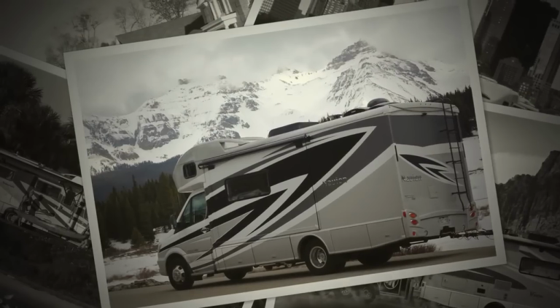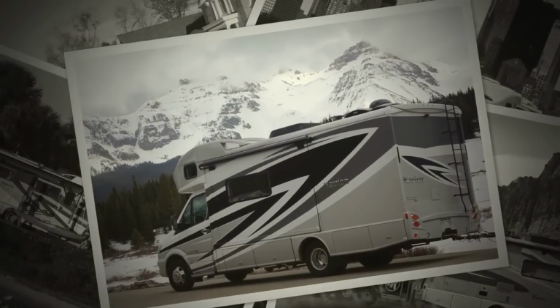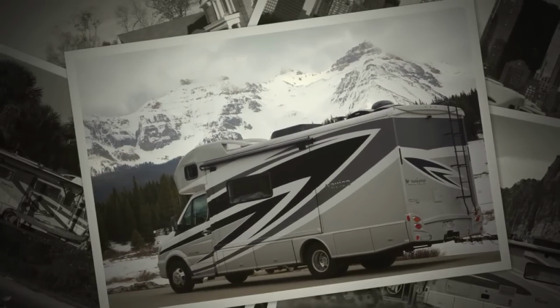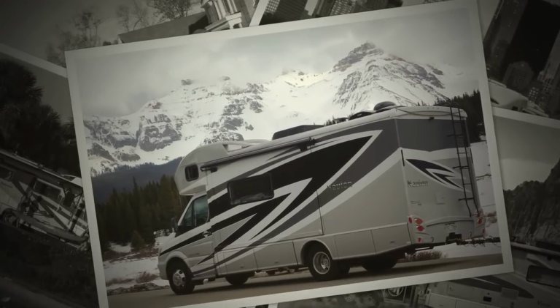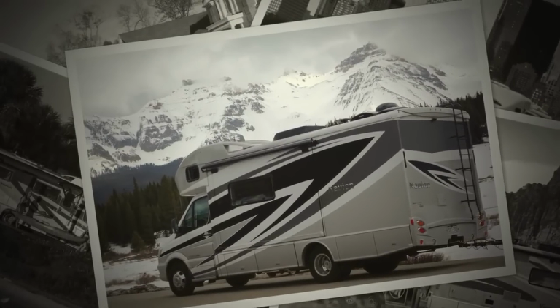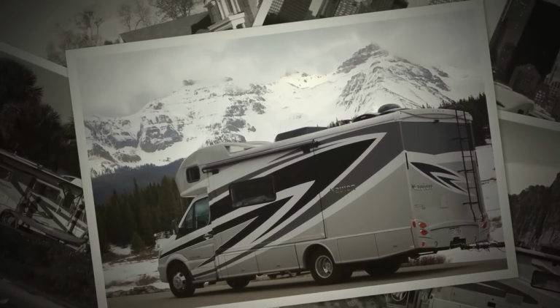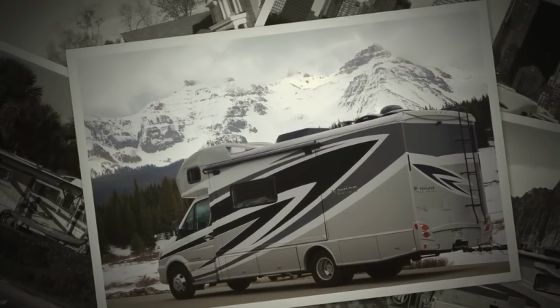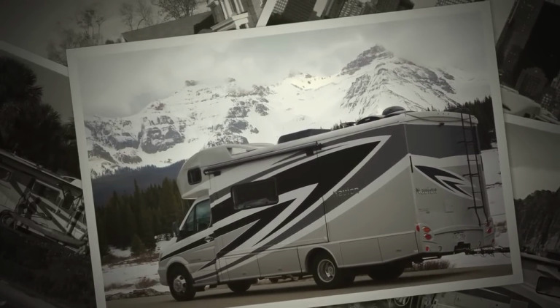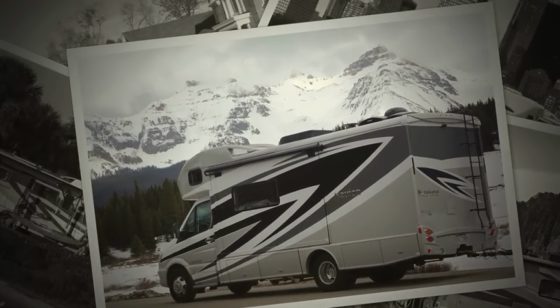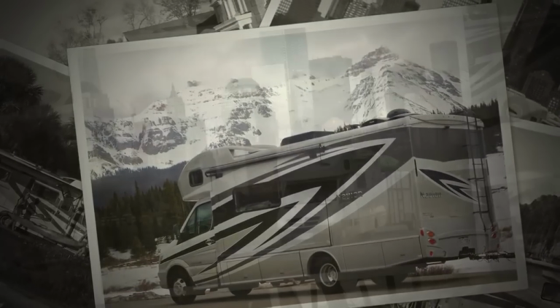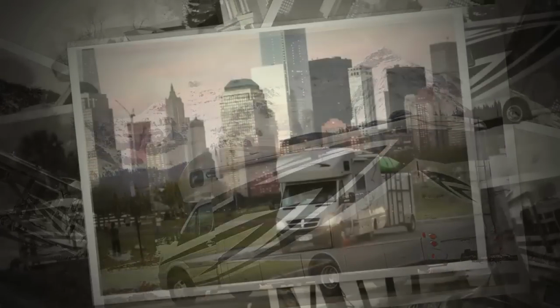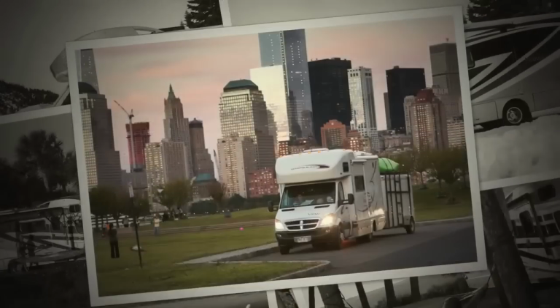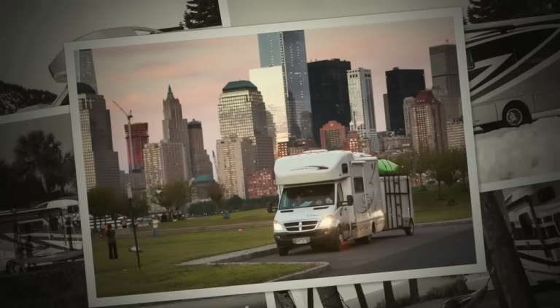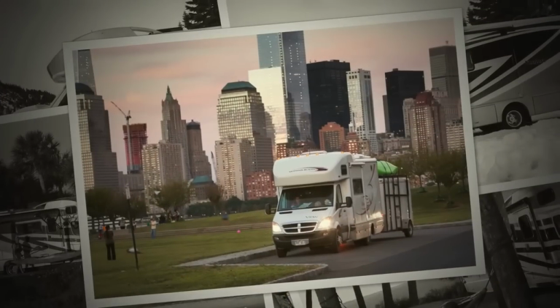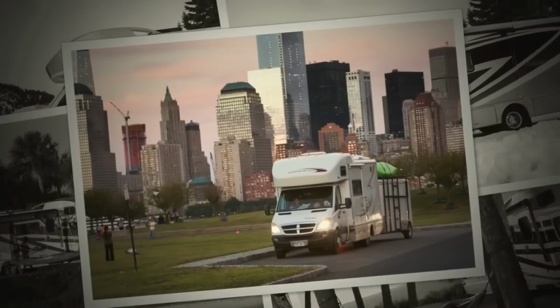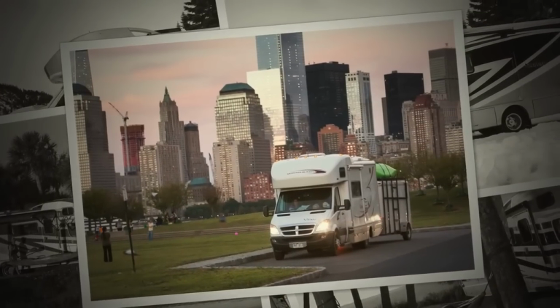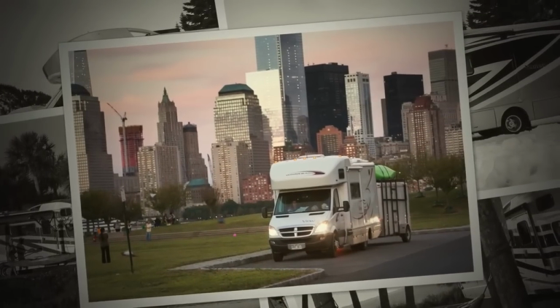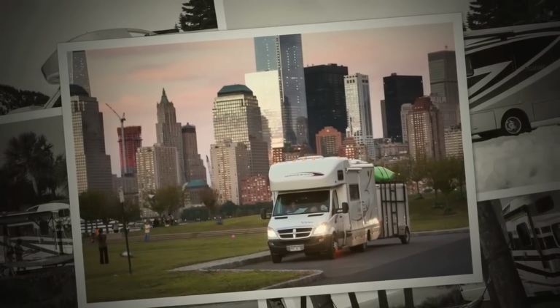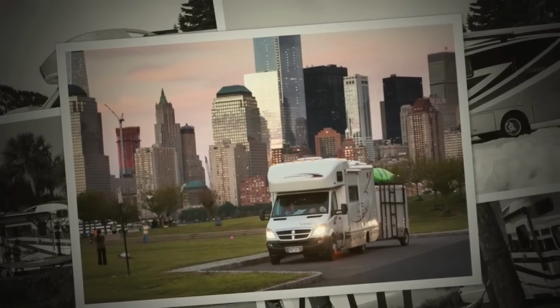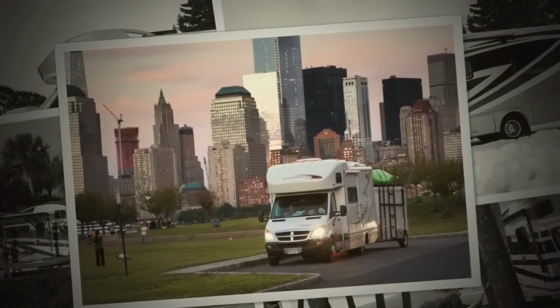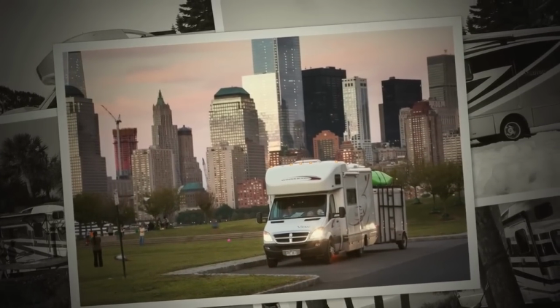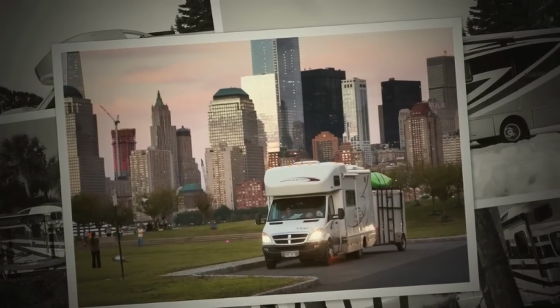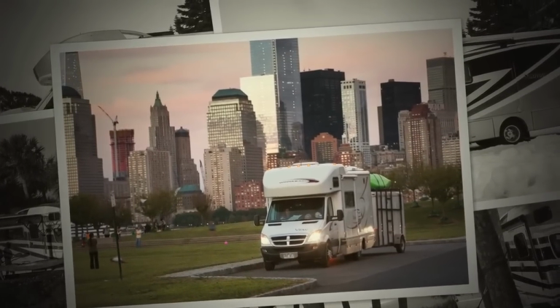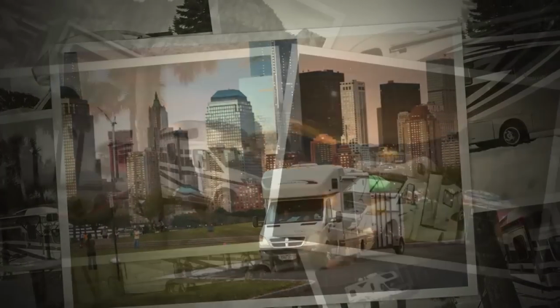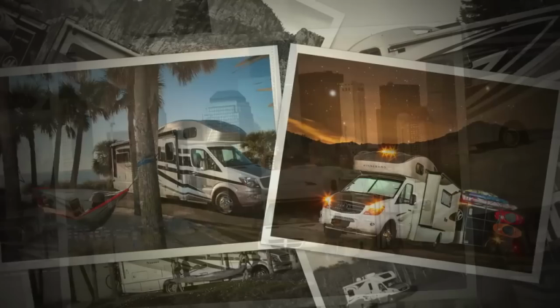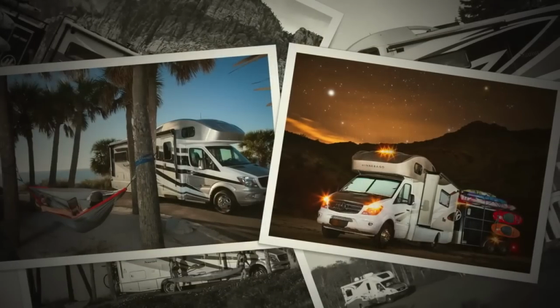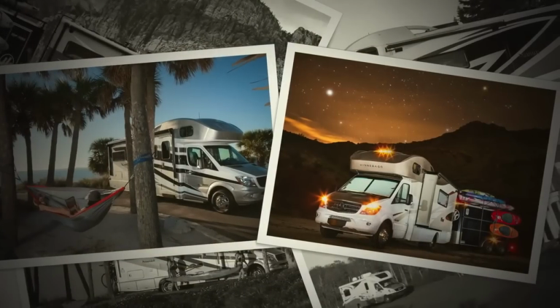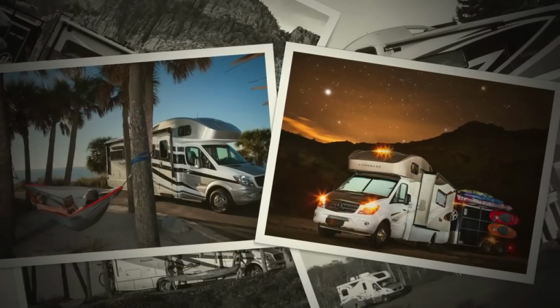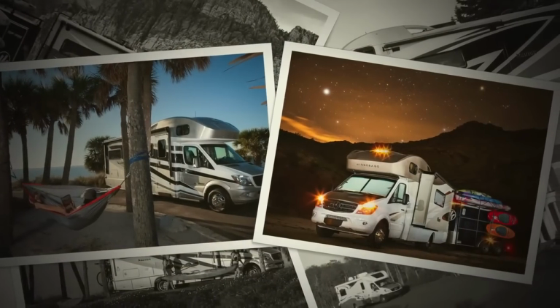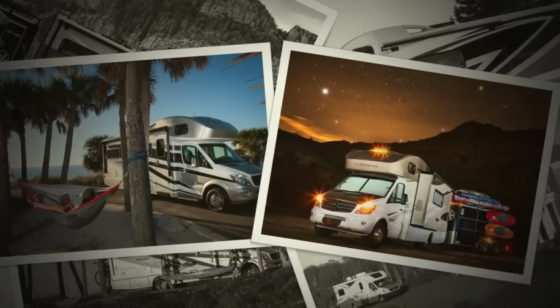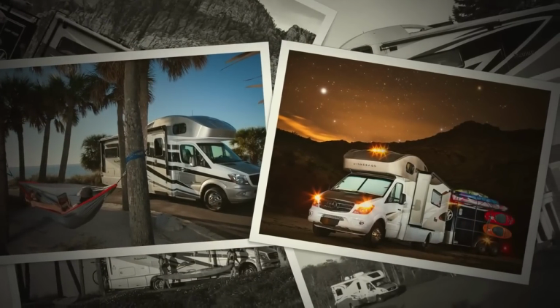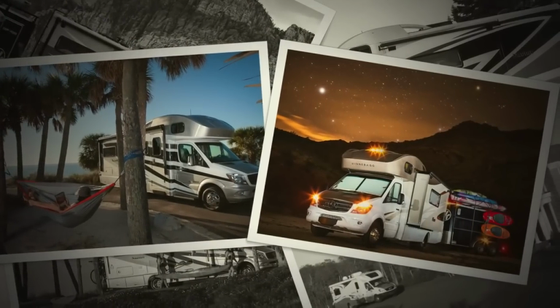Winnebago produces nearly half of the motorhomes built on this chassis in North America, and we are proud to be the largest producer of Sprinter-based motorhomes in the world.